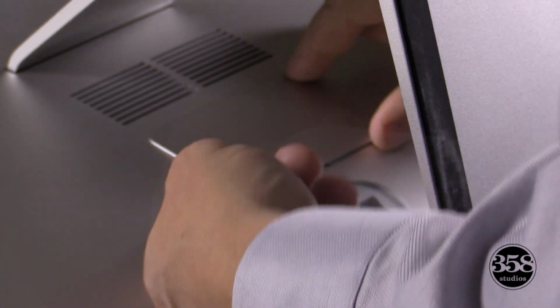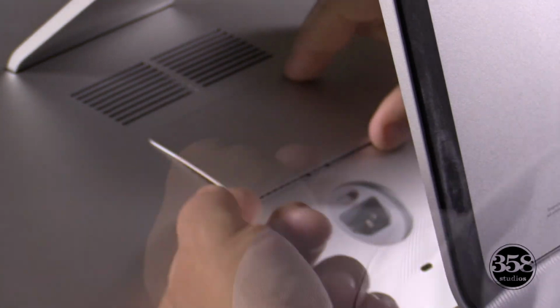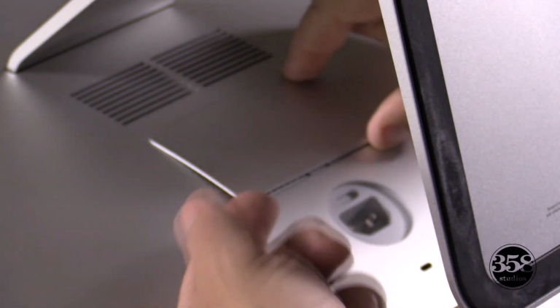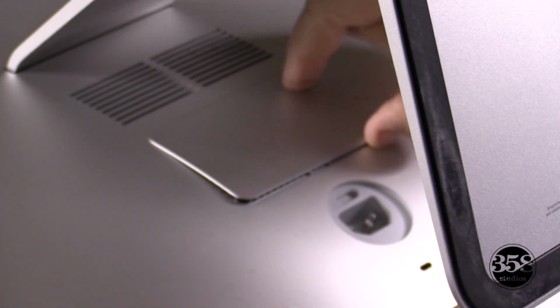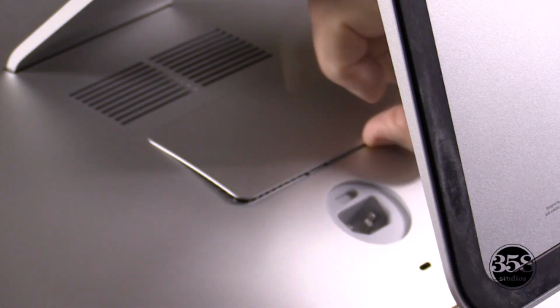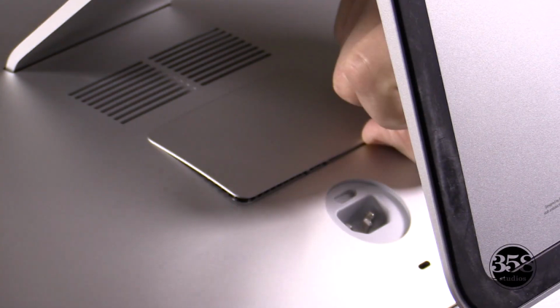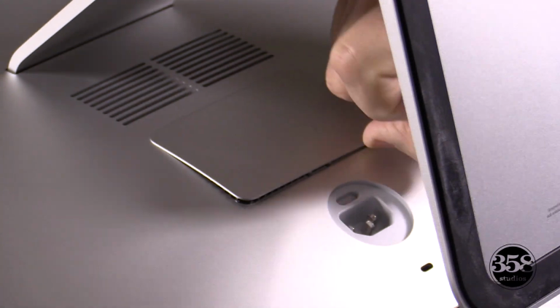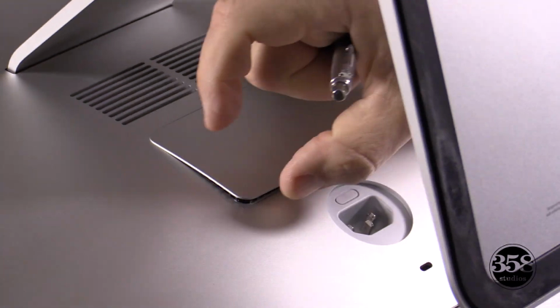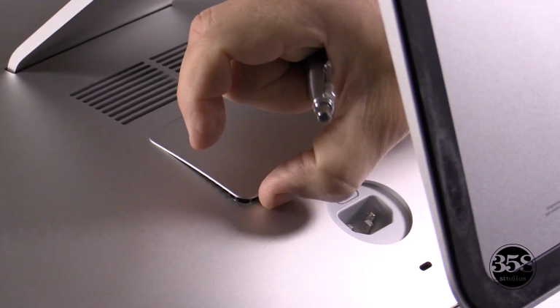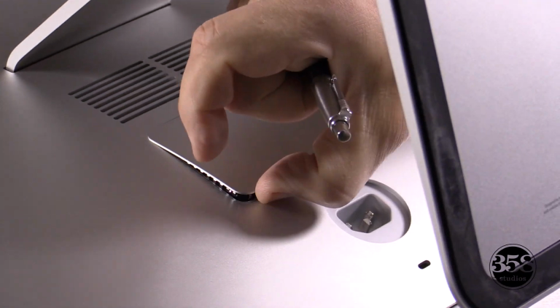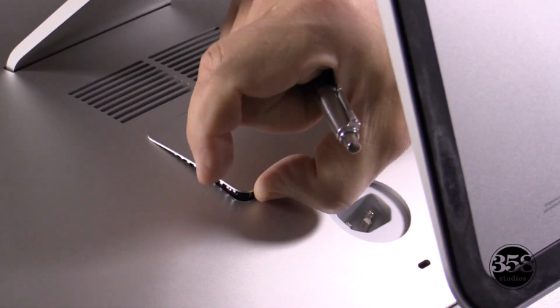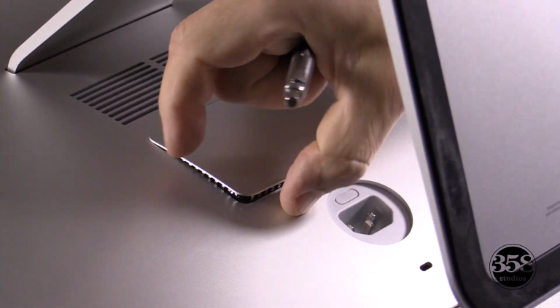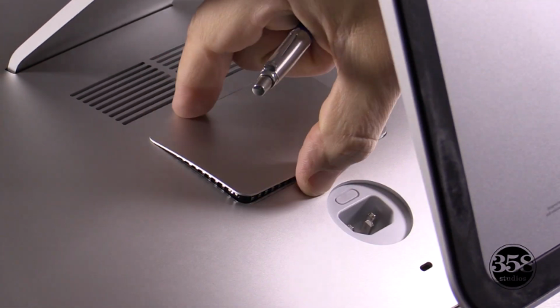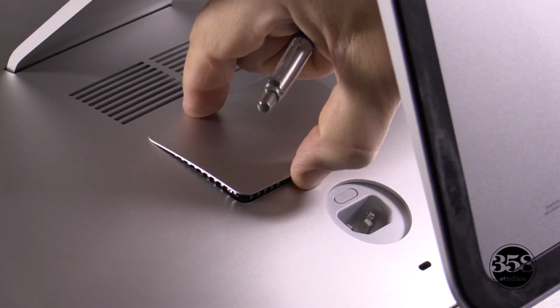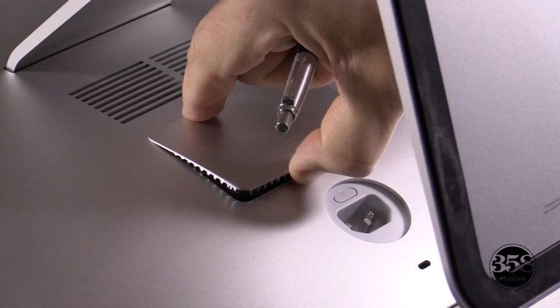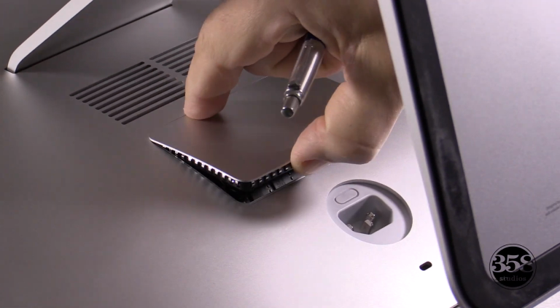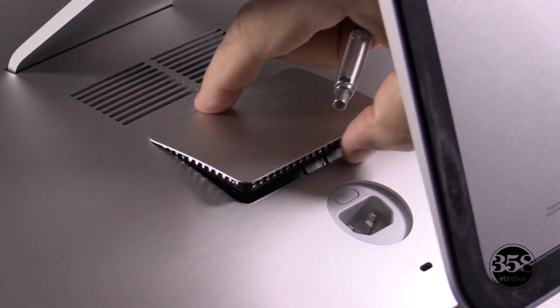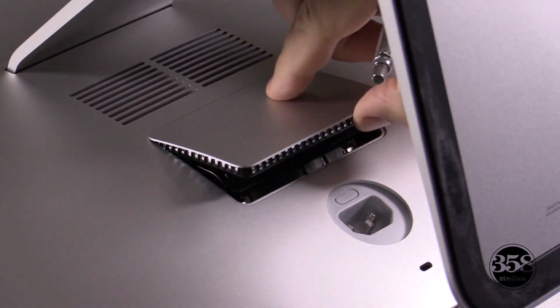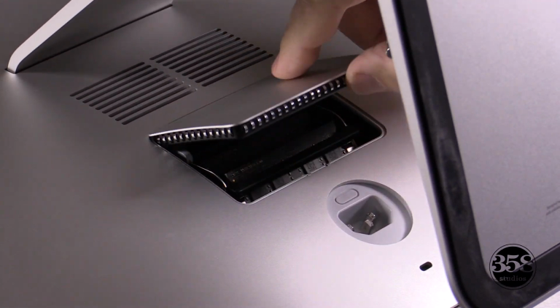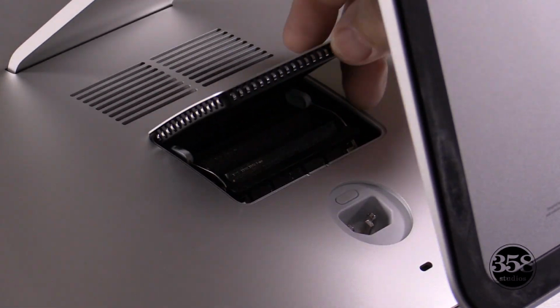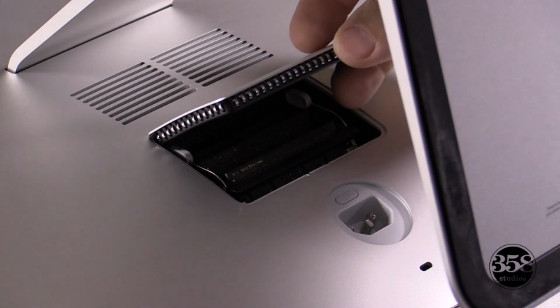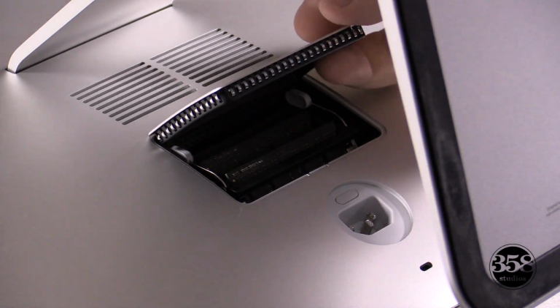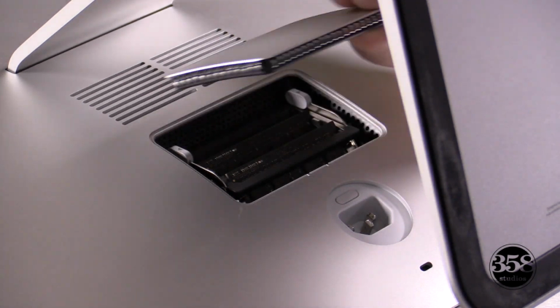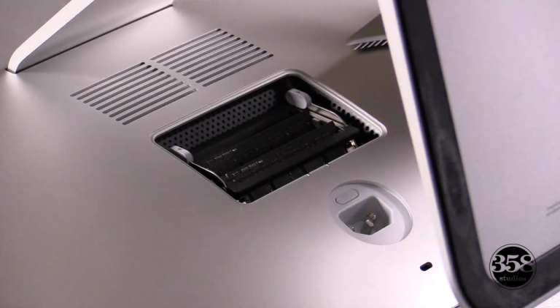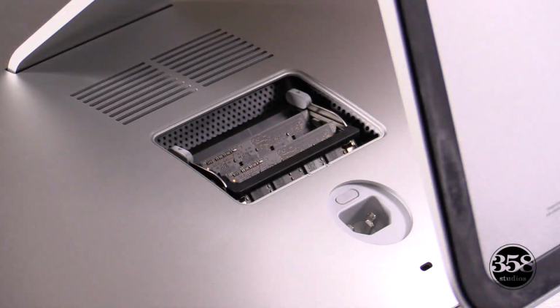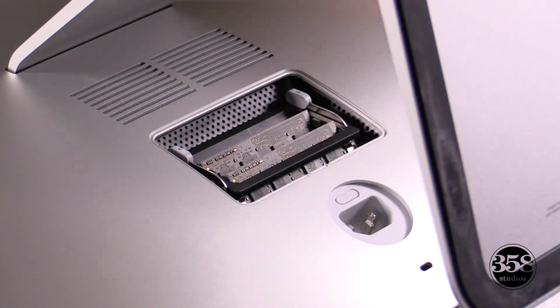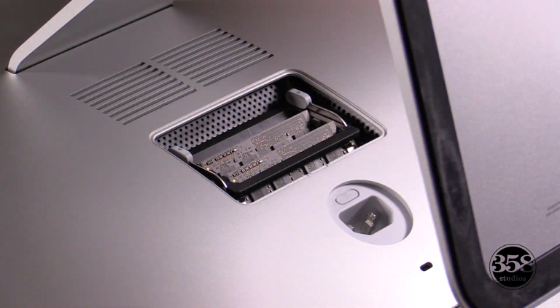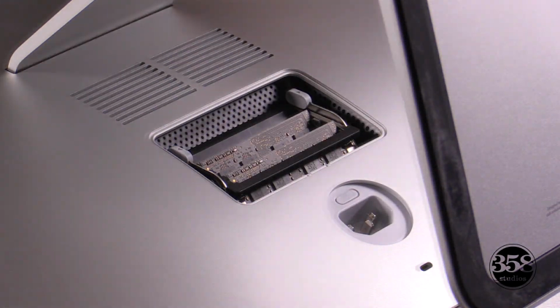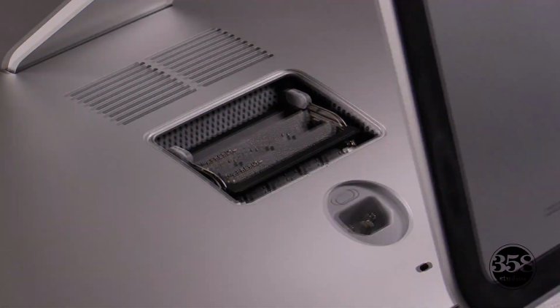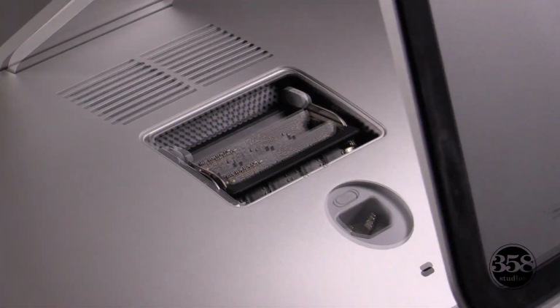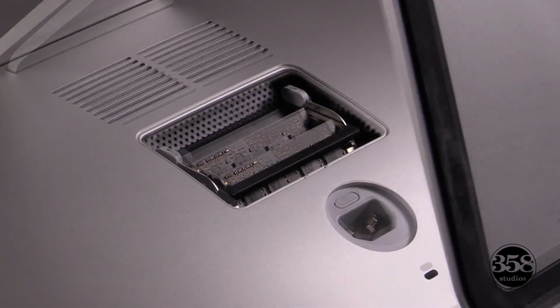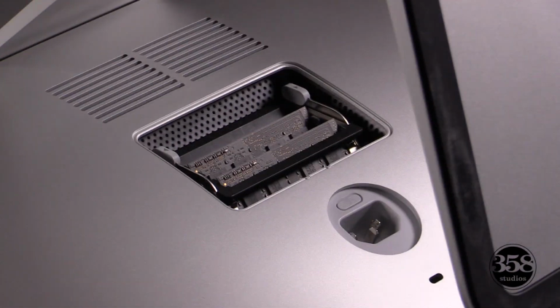Don't be afraid. This back is just put in by tension. There's no clips or anything that you're going to snap off.